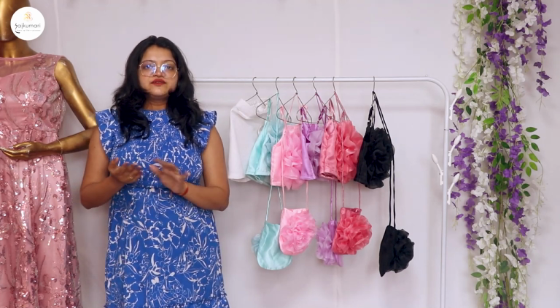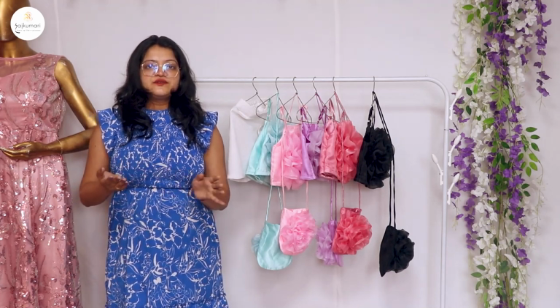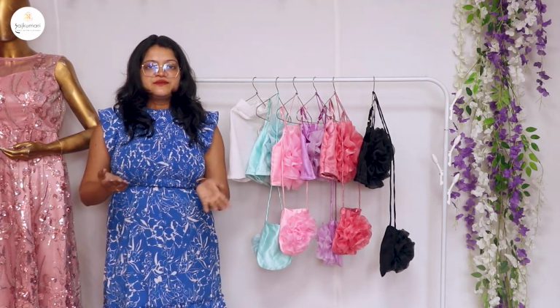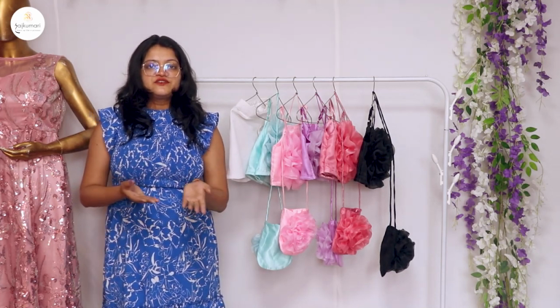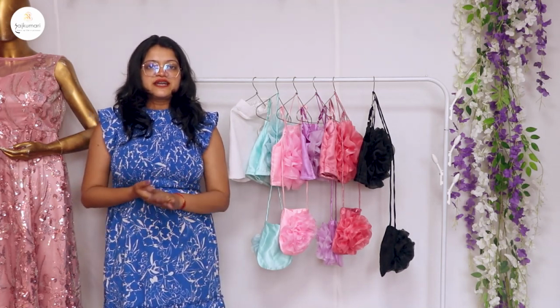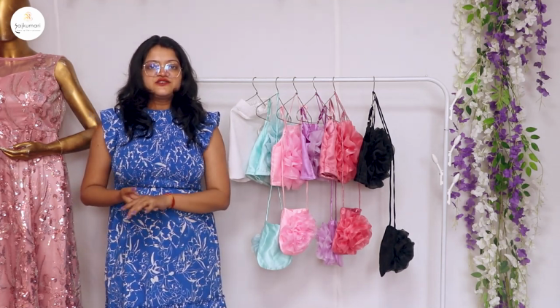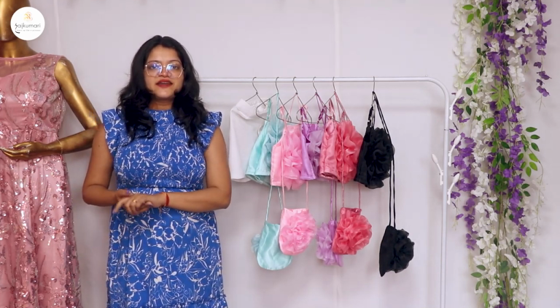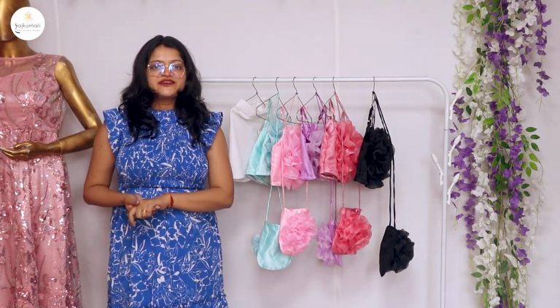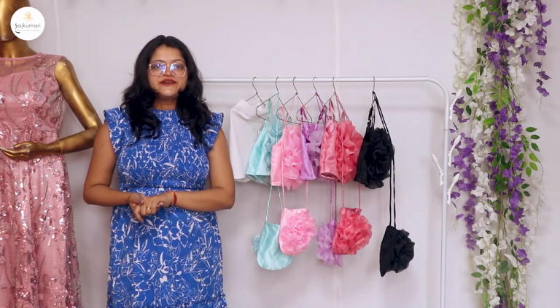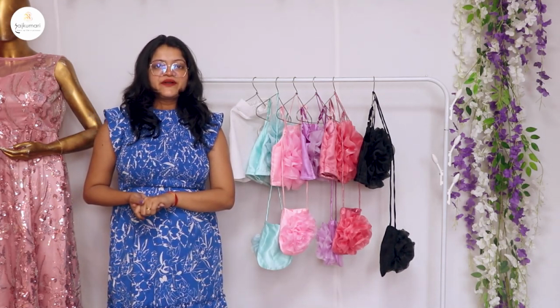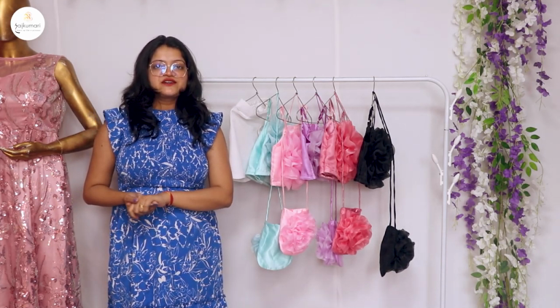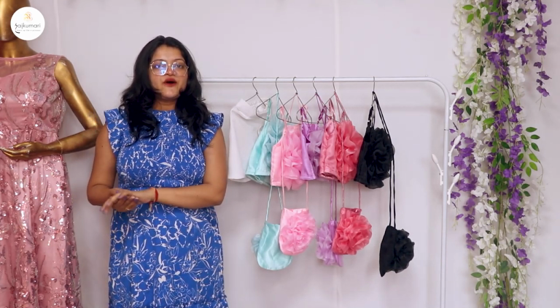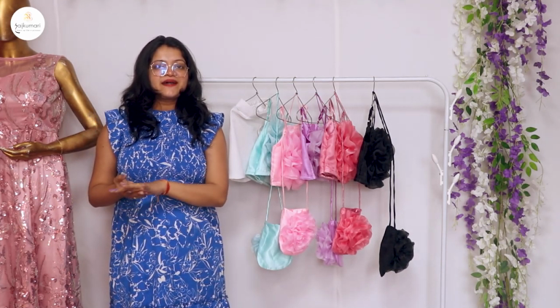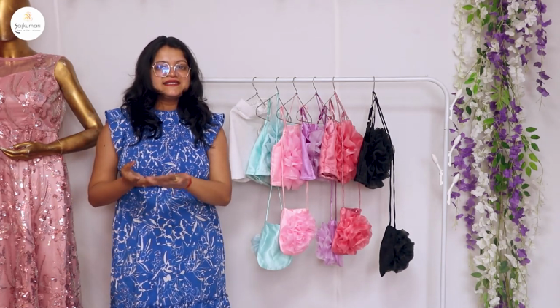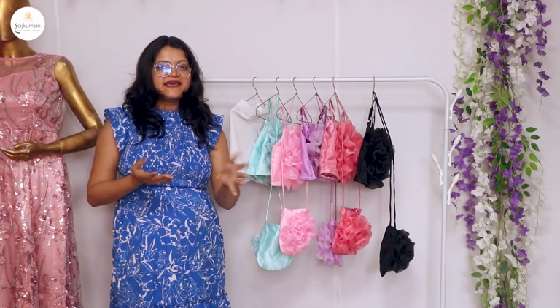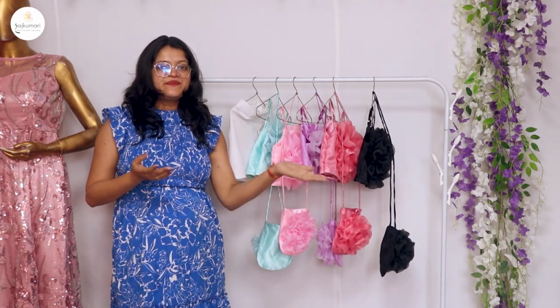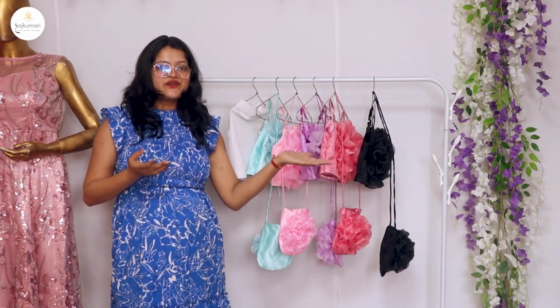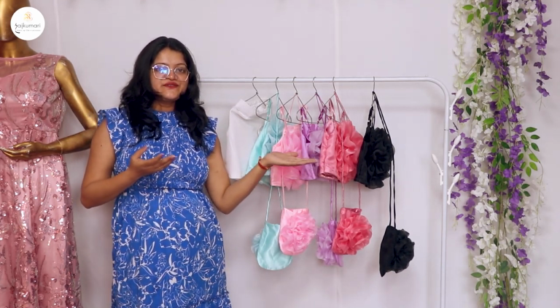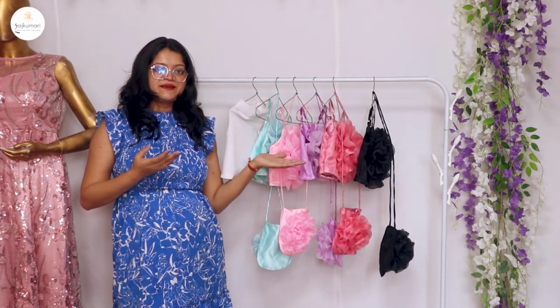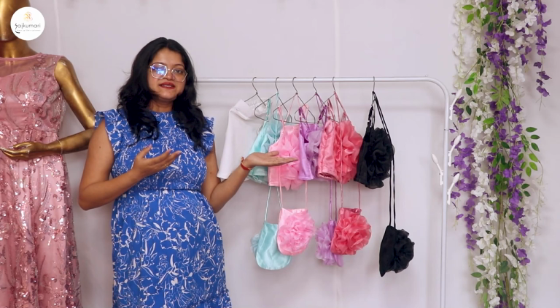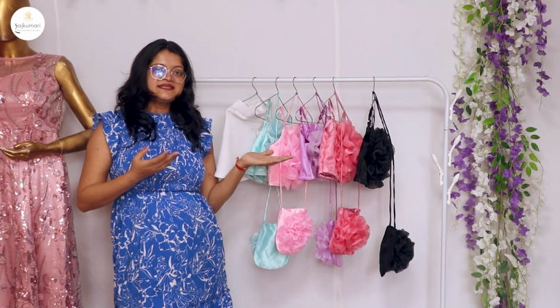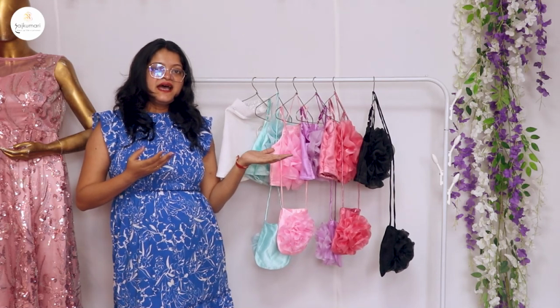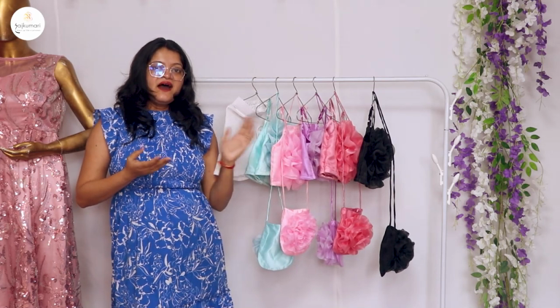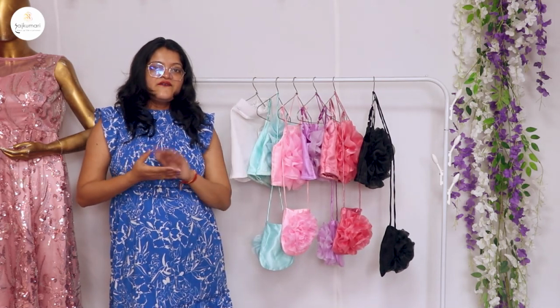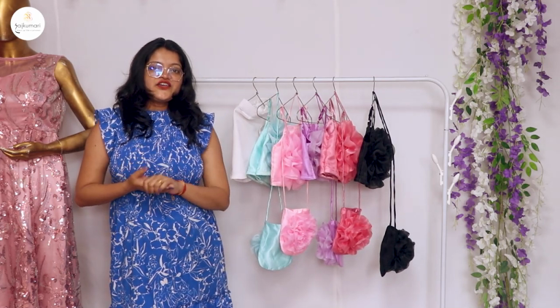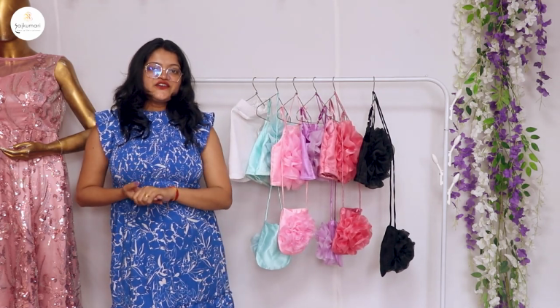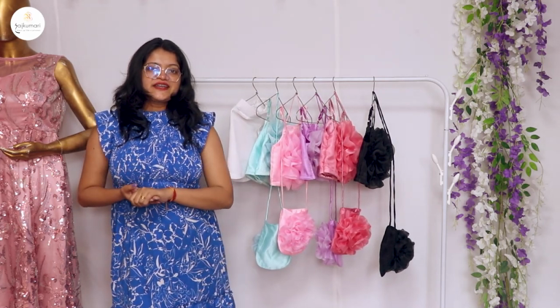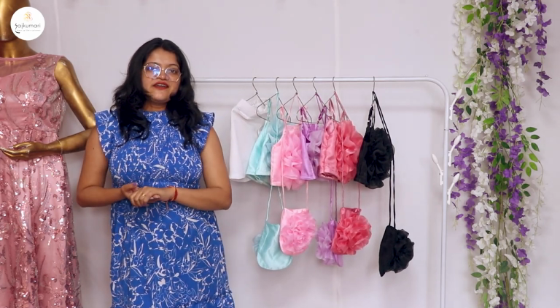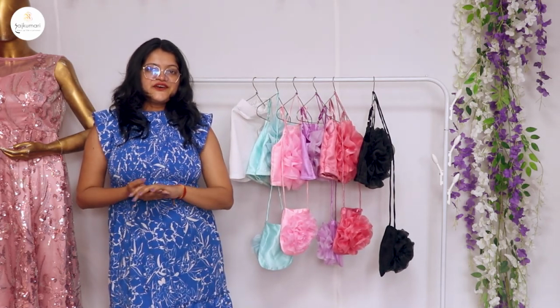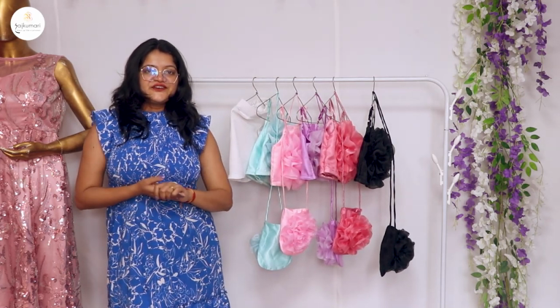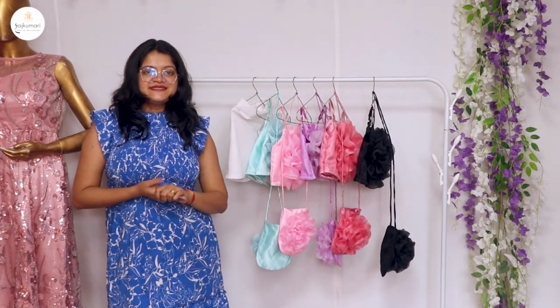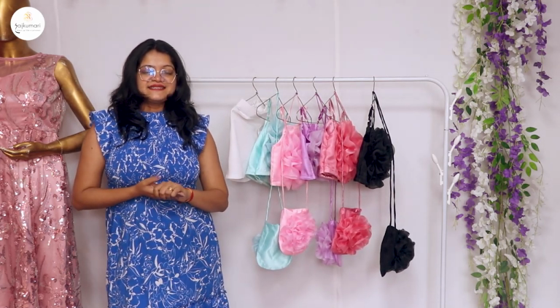Visit www.rajkumari.co and shop these beautiful pieces for your daughter and for your nieces.